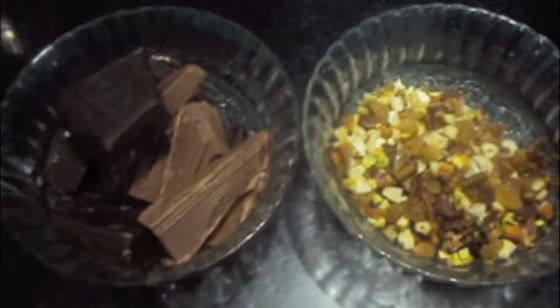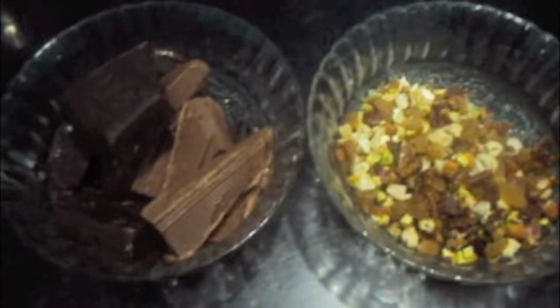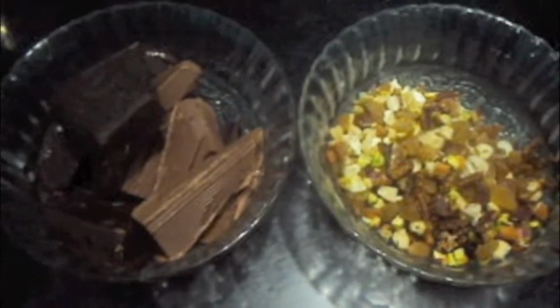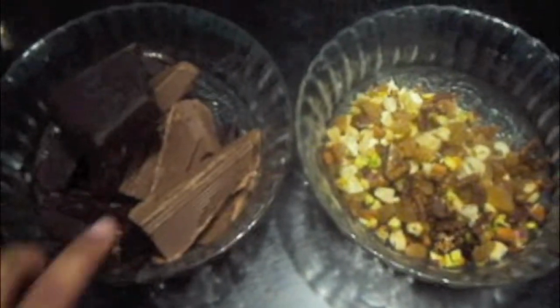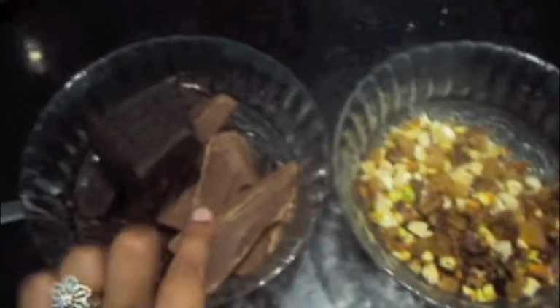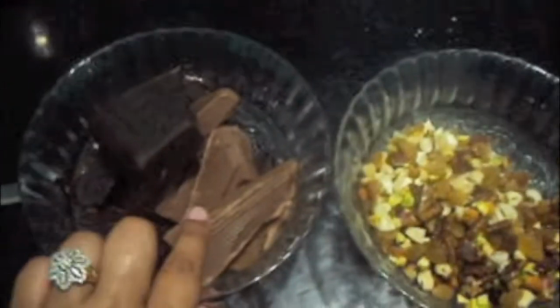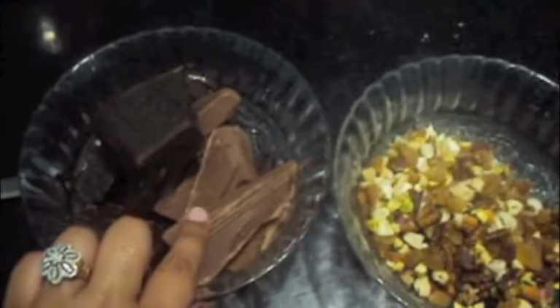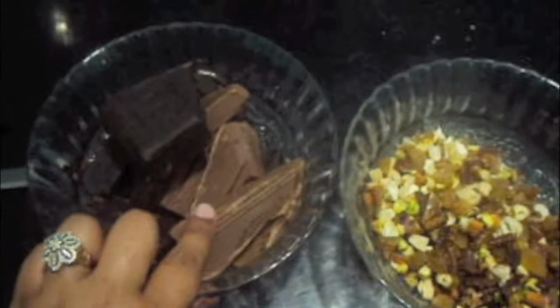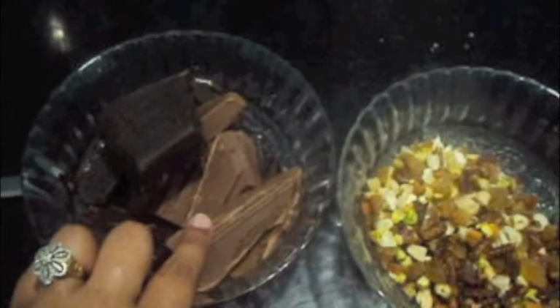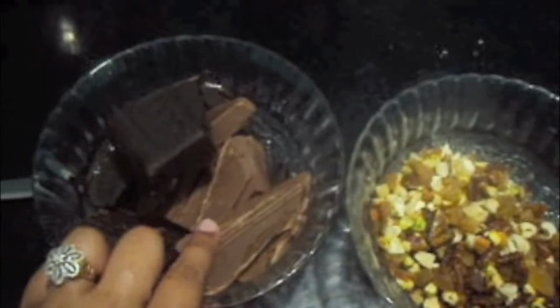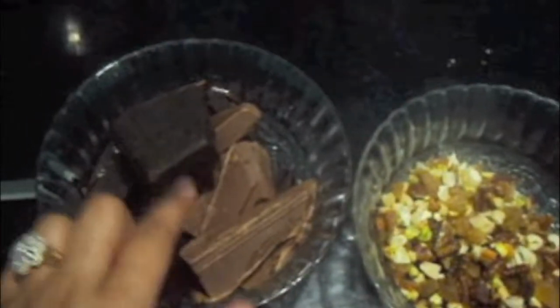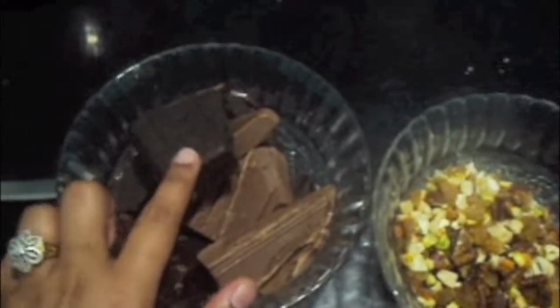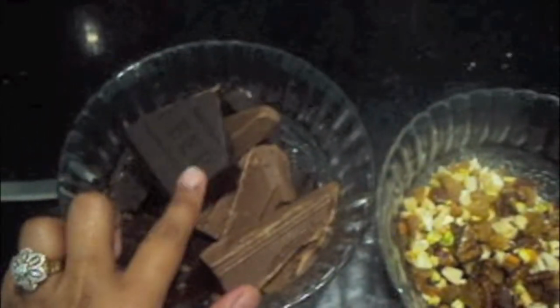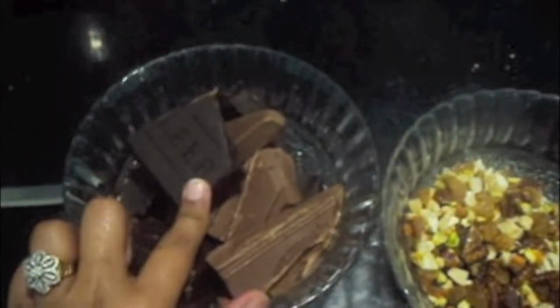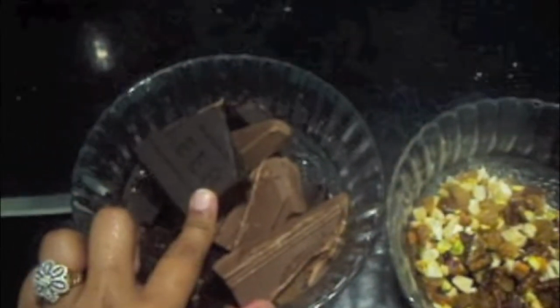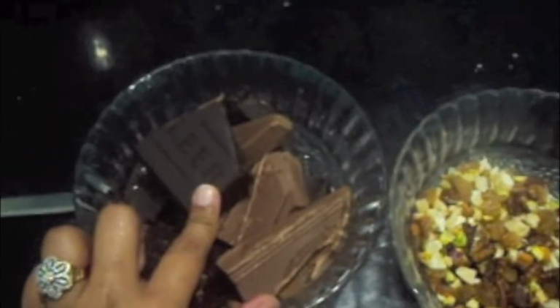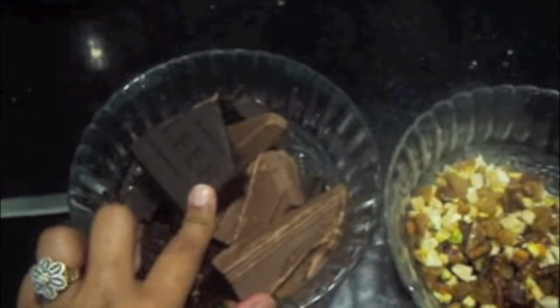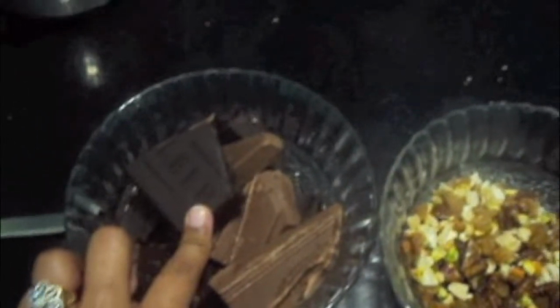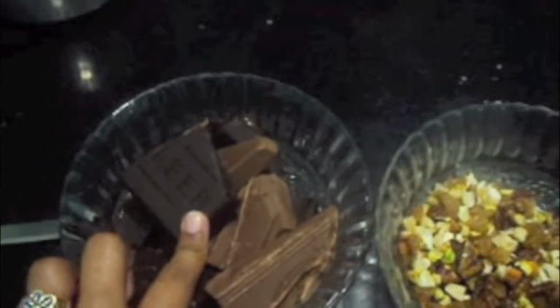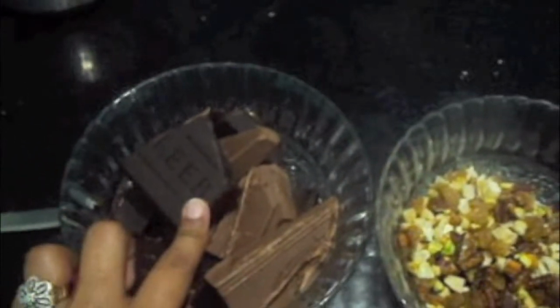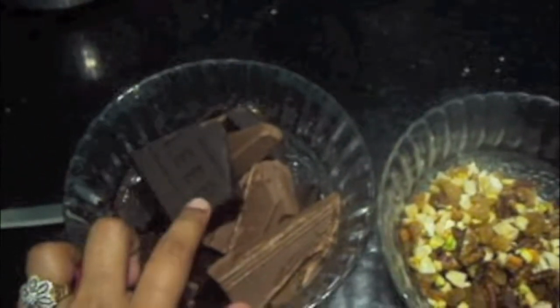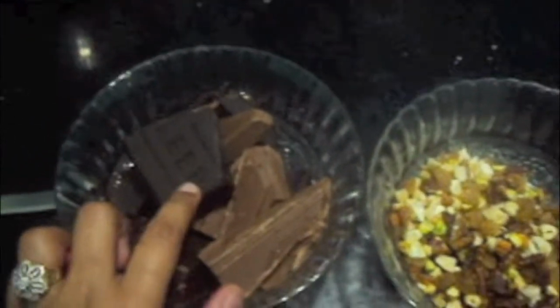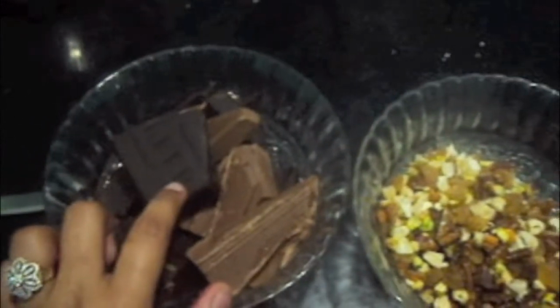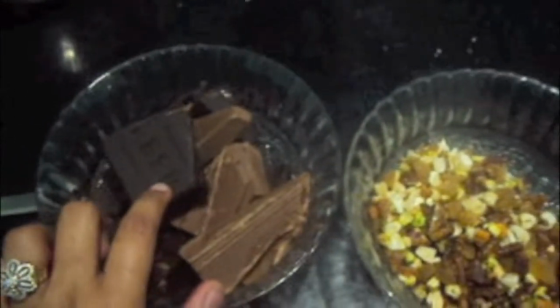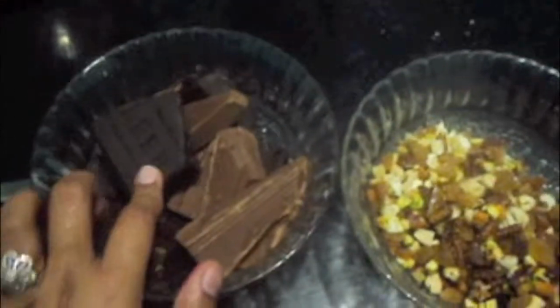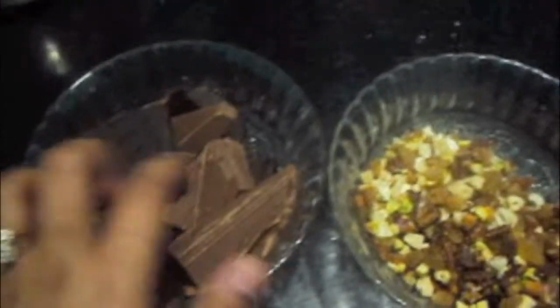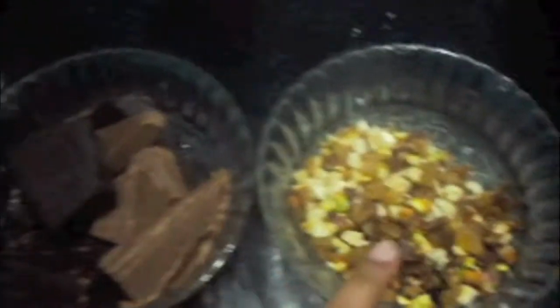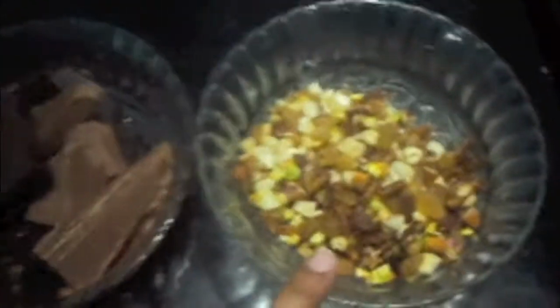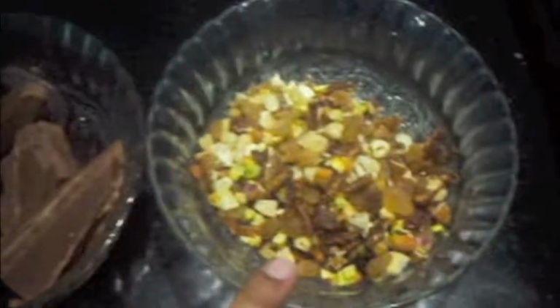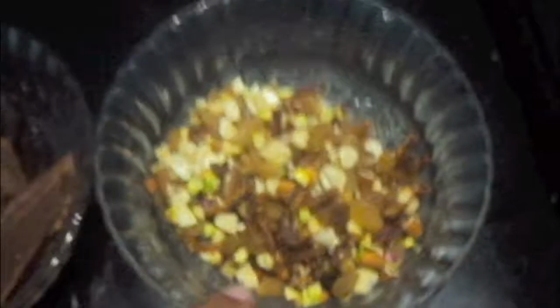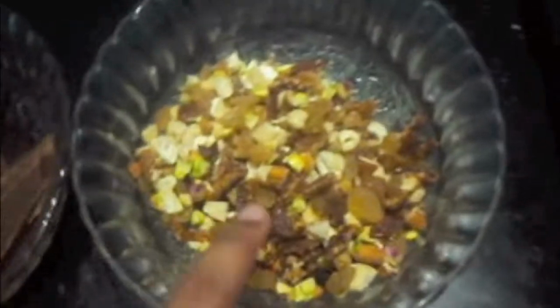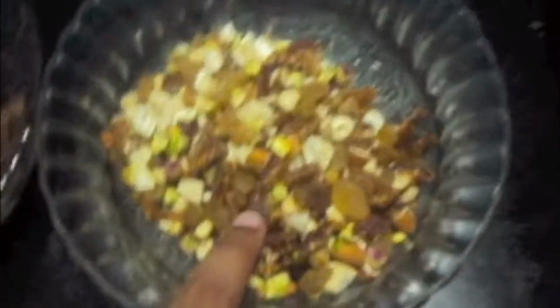For this we will need milk chocolate and dark chocolate in a ratio 1 to 1. Here I have took 200 grams of each.